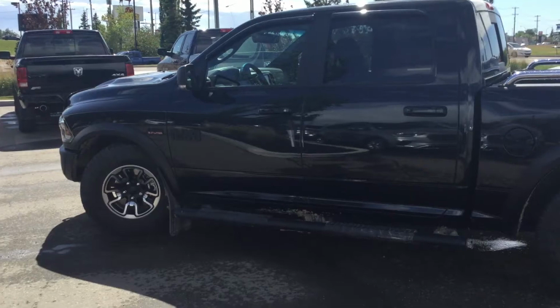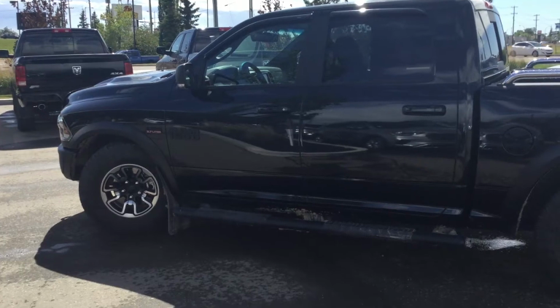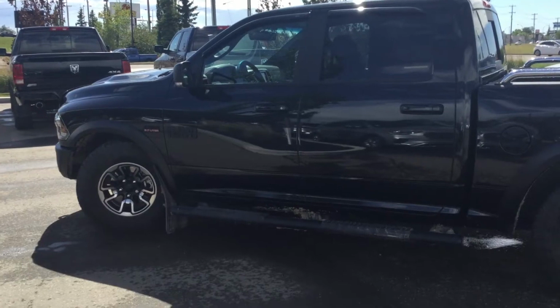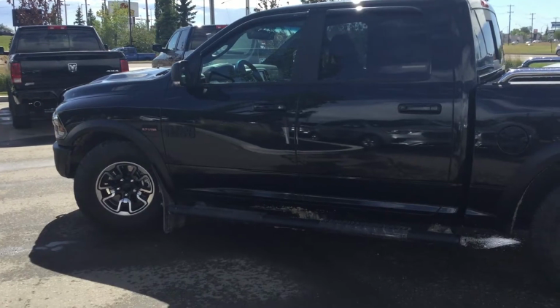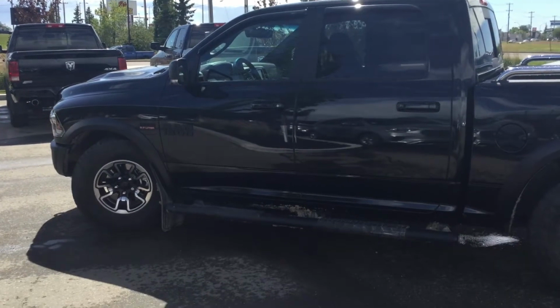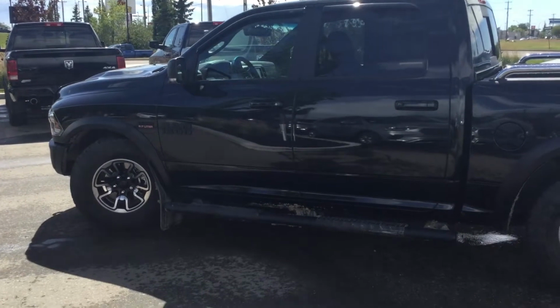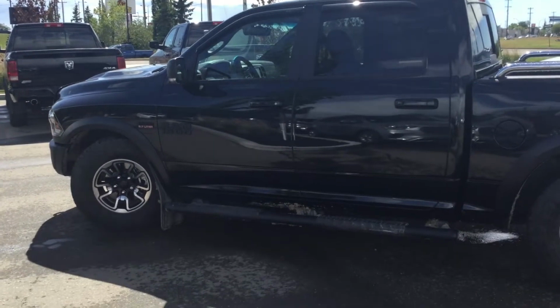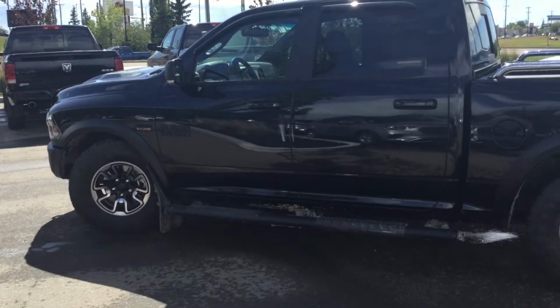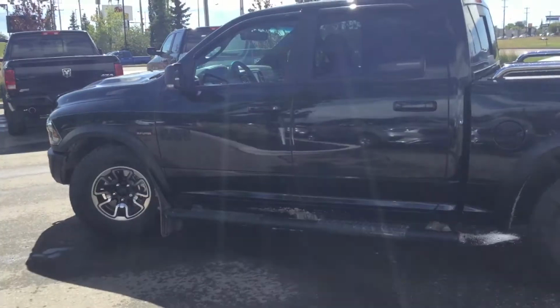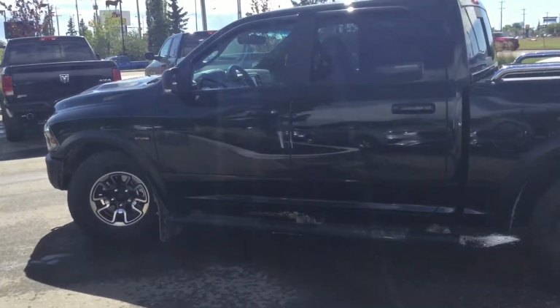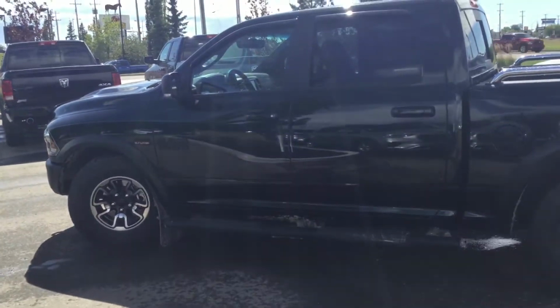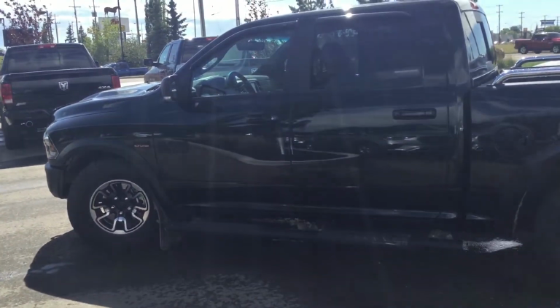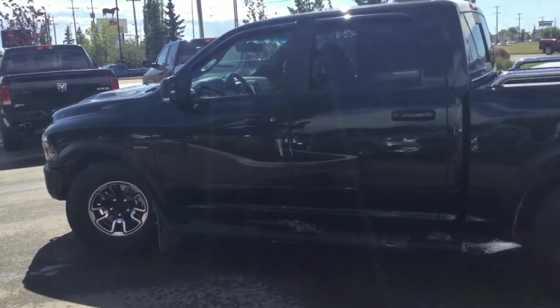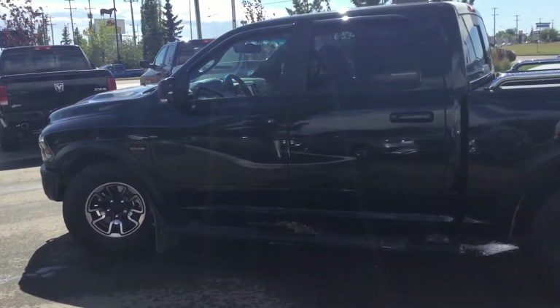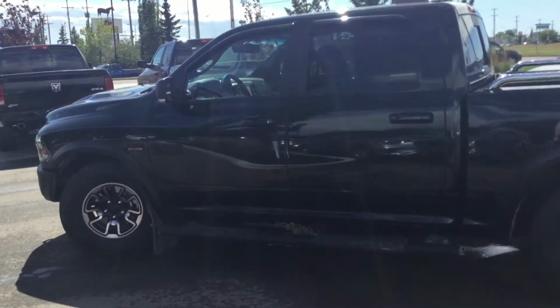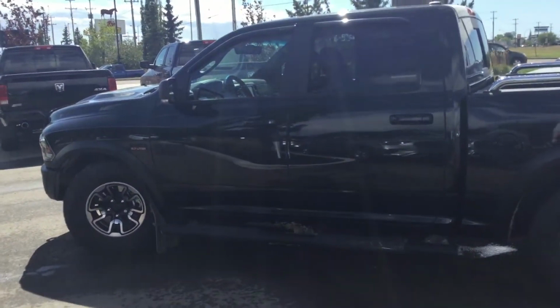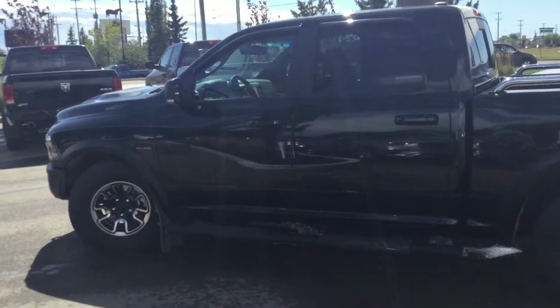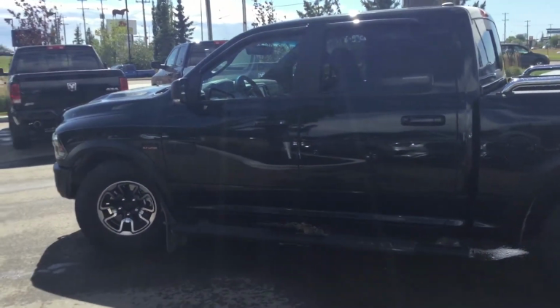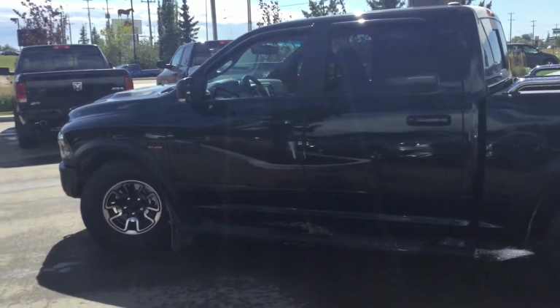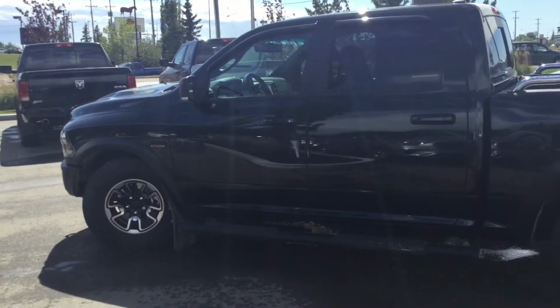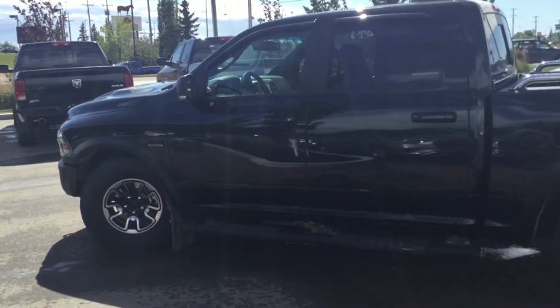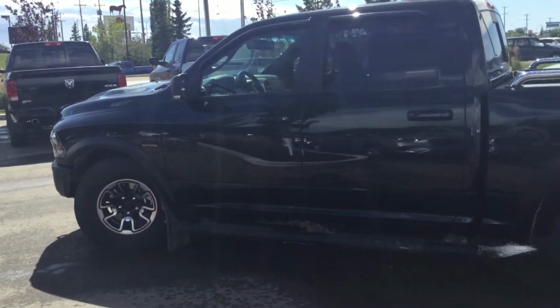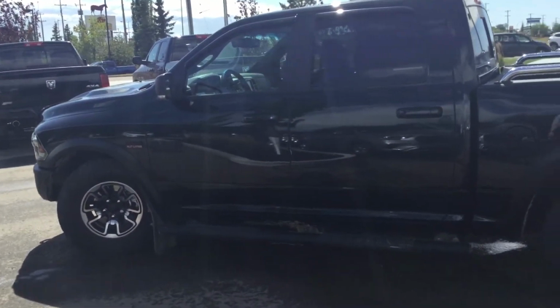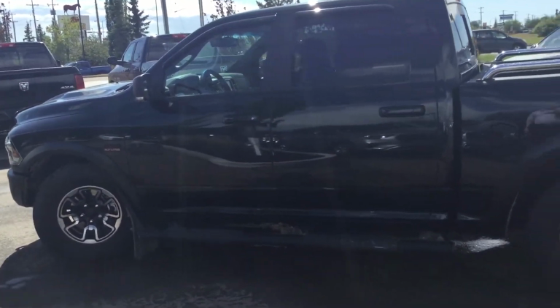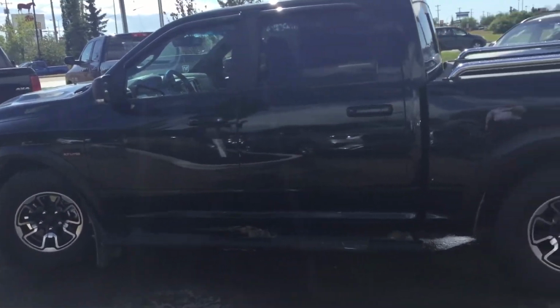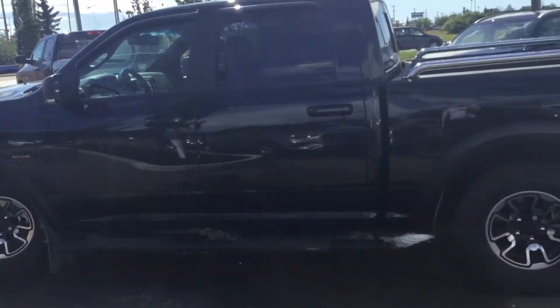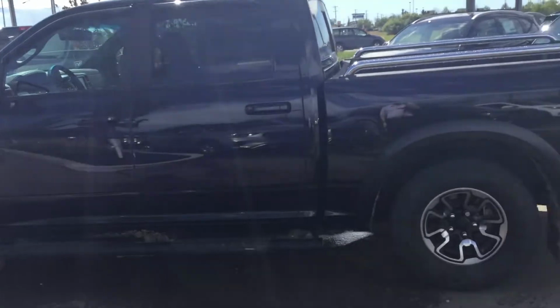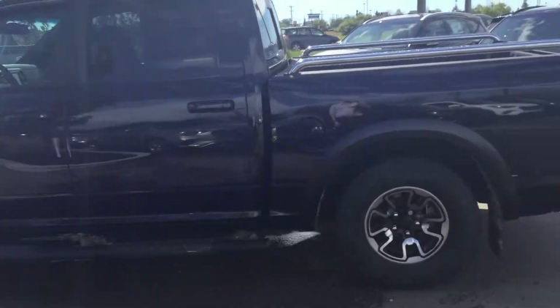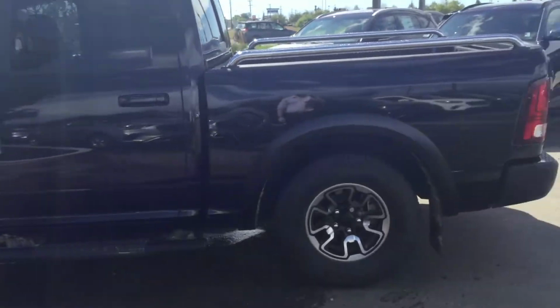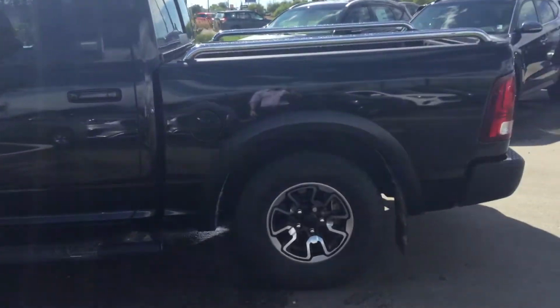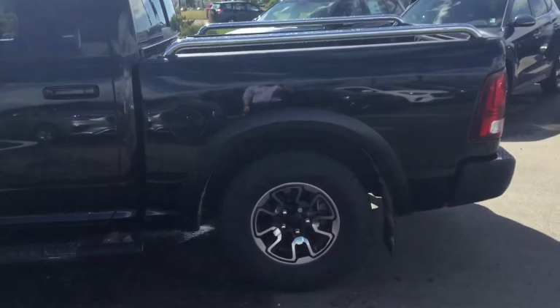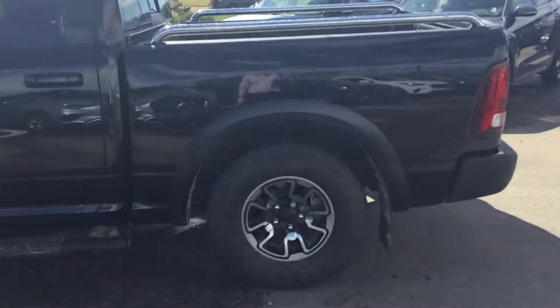Hey Ryan, it's Ryan here with River City Hyundai. Thanks for your inquiry on the 2017 Ram 1500 Rebel.